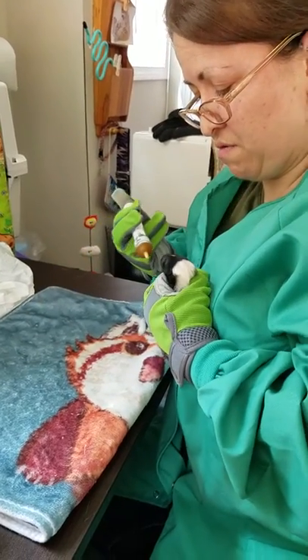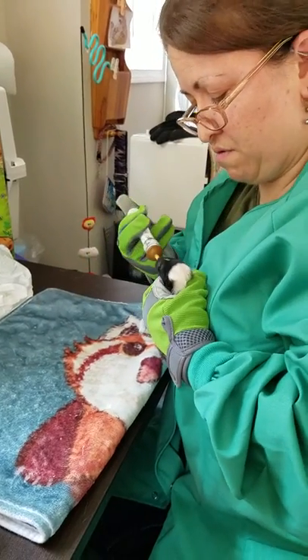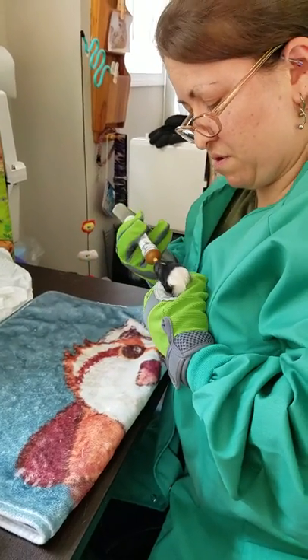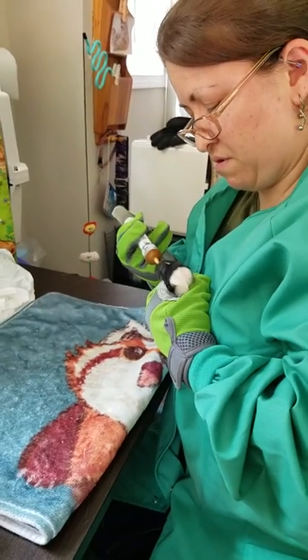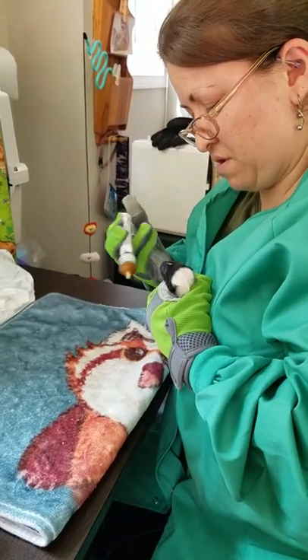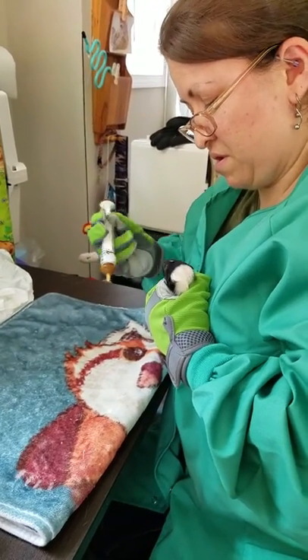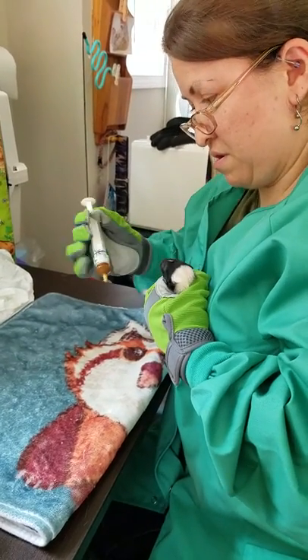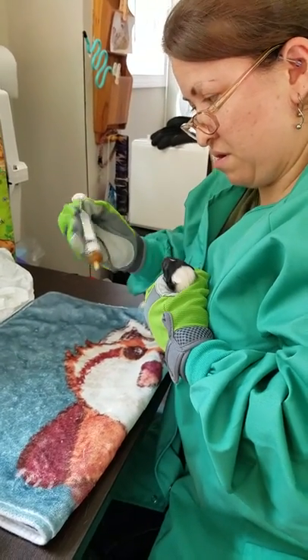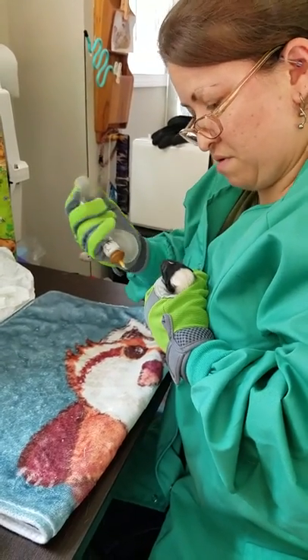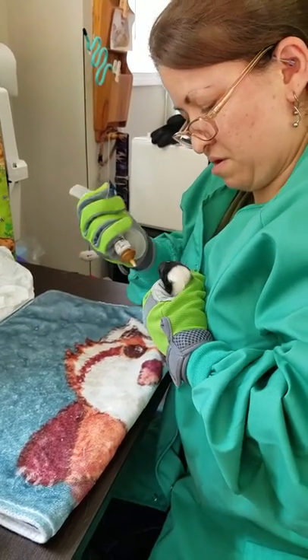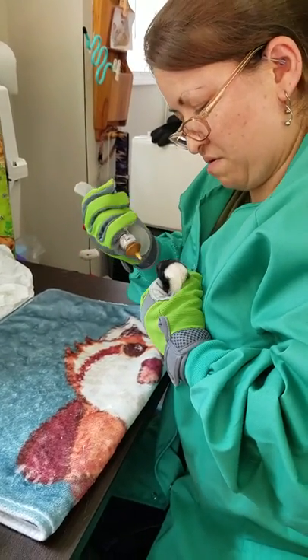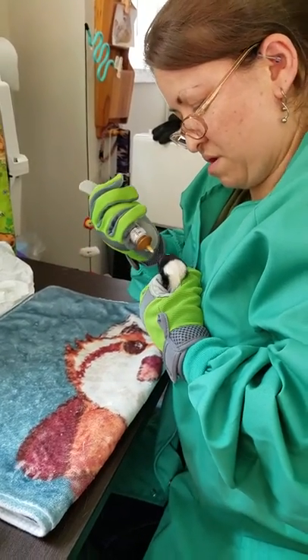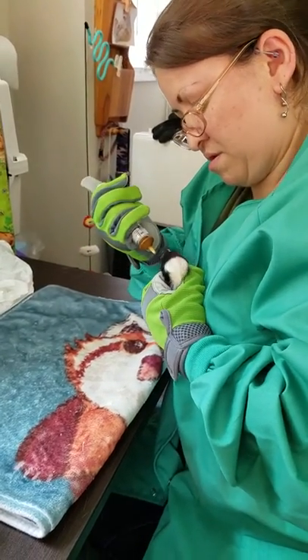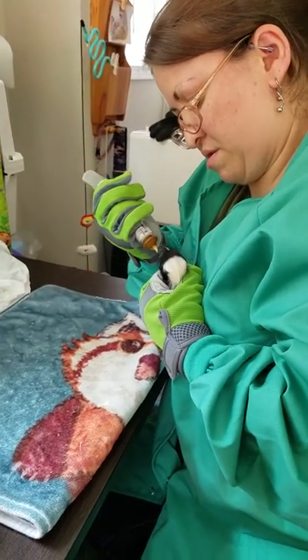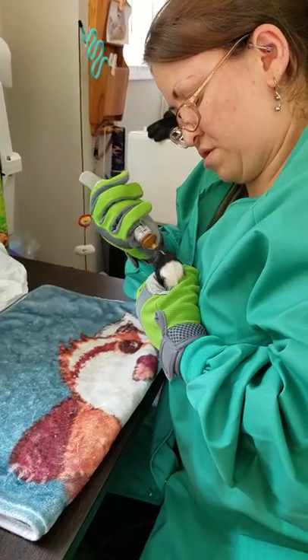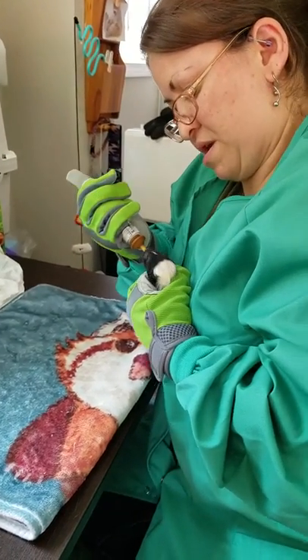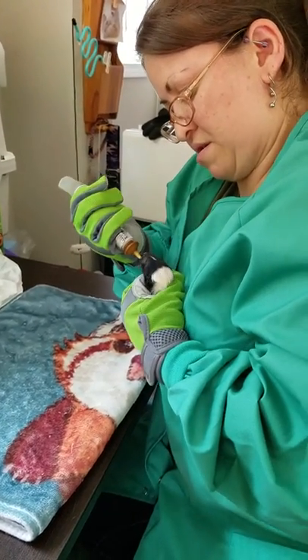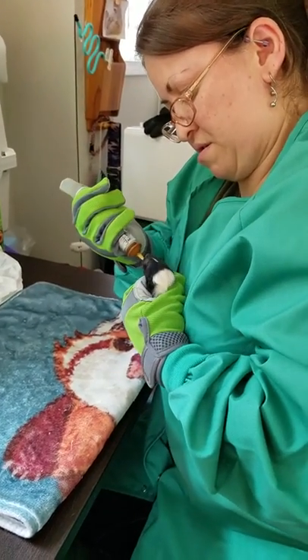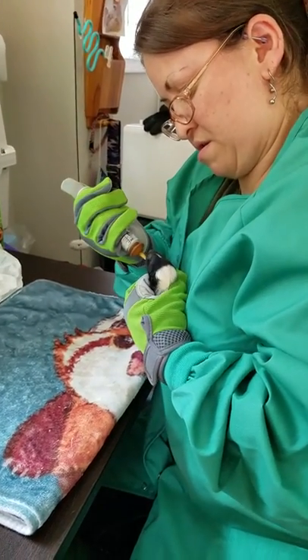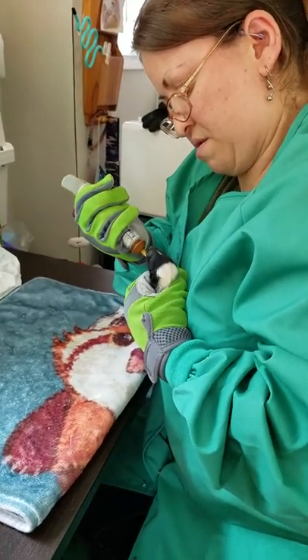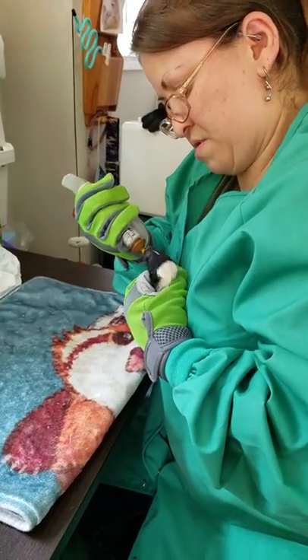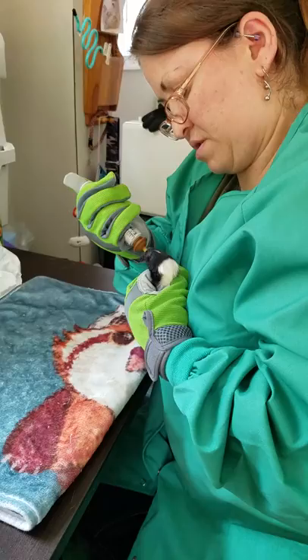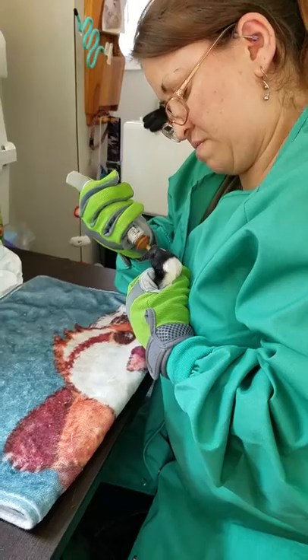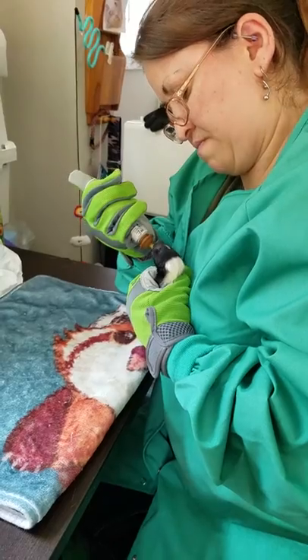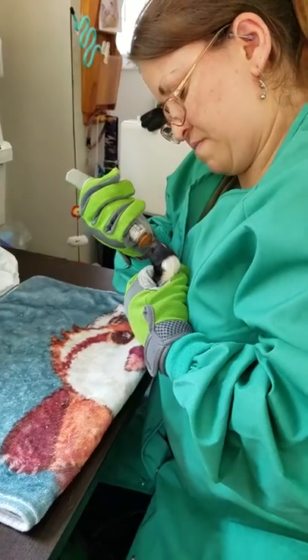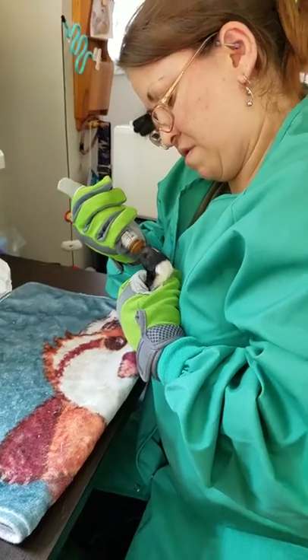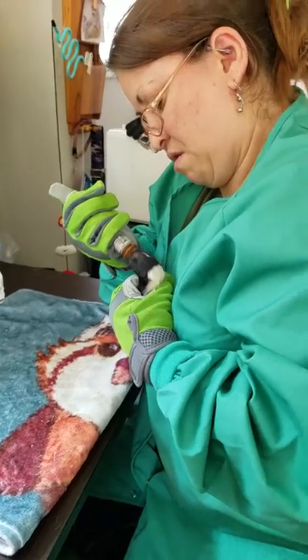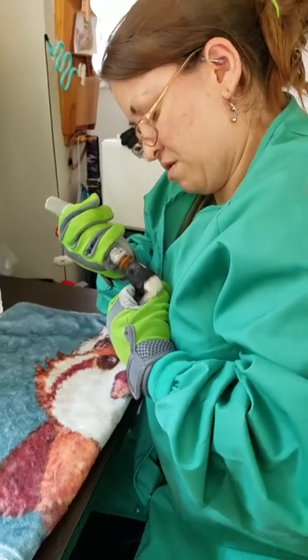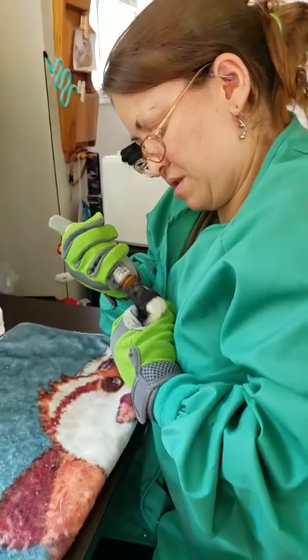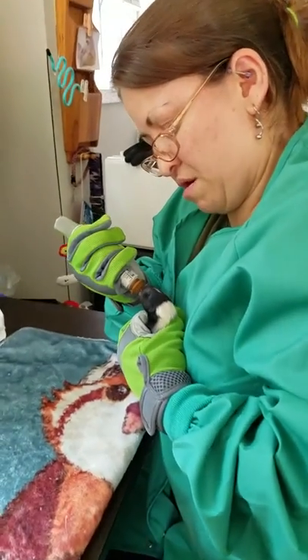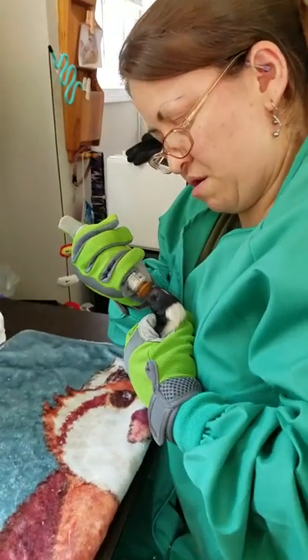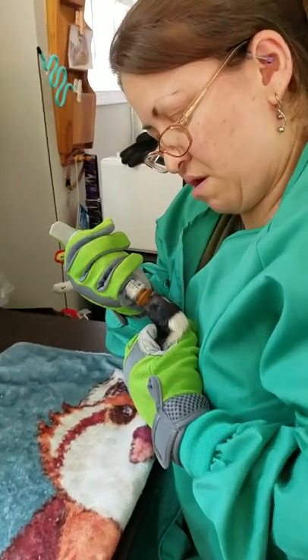Once he gets a taste, he'll be very hungry. You want some? There he goes, there he goes!